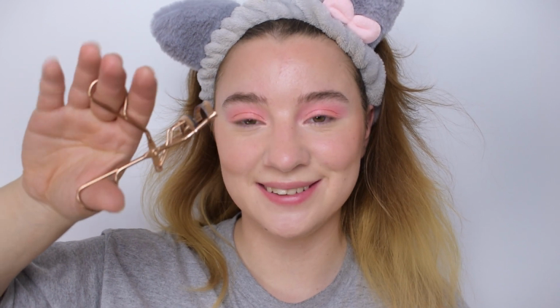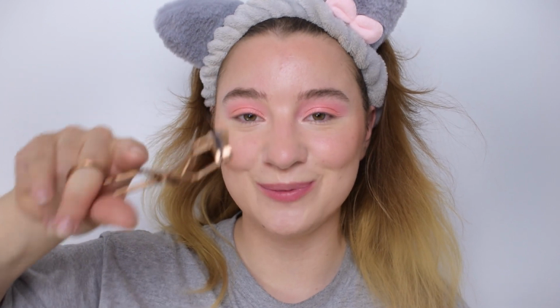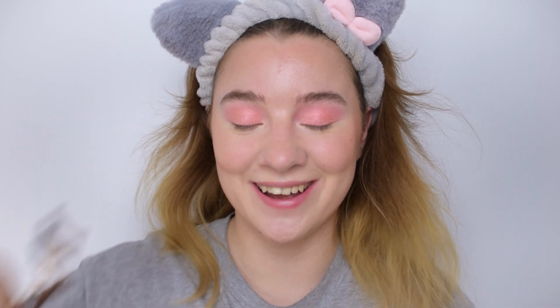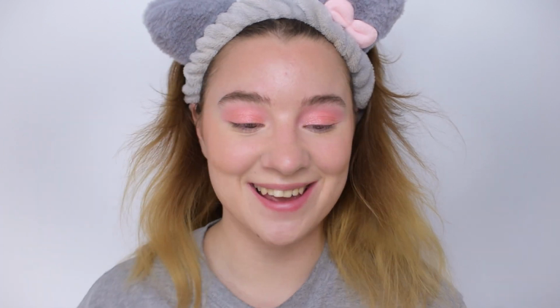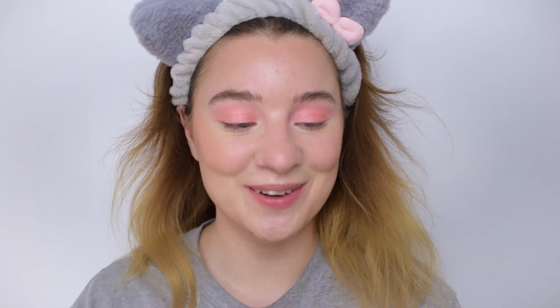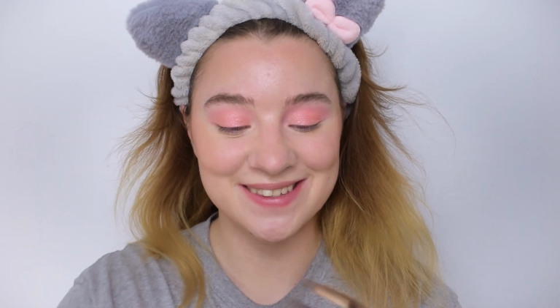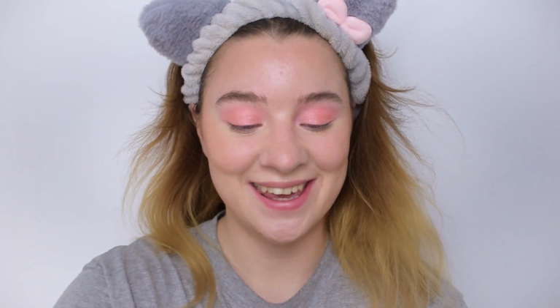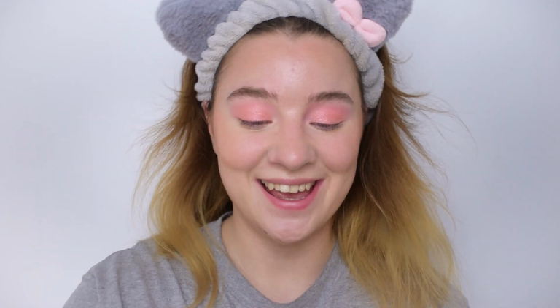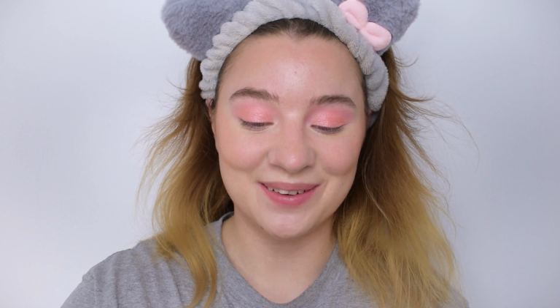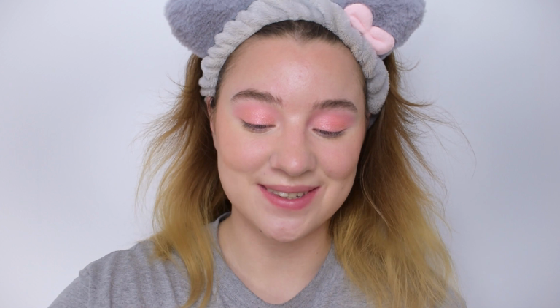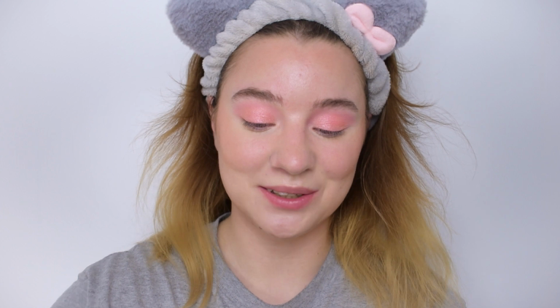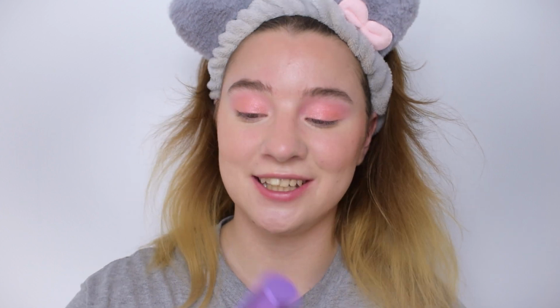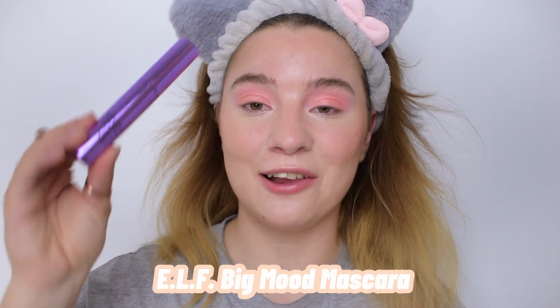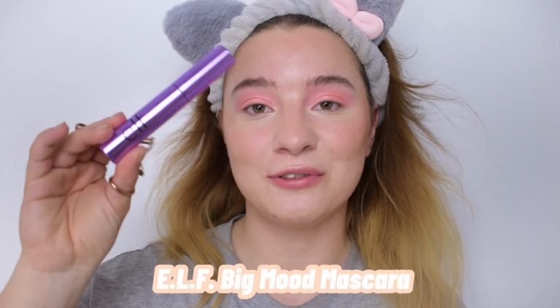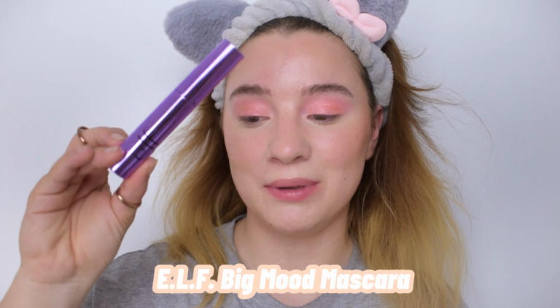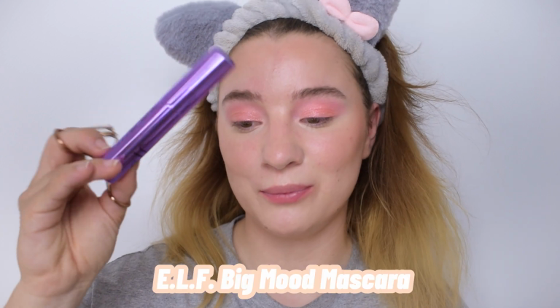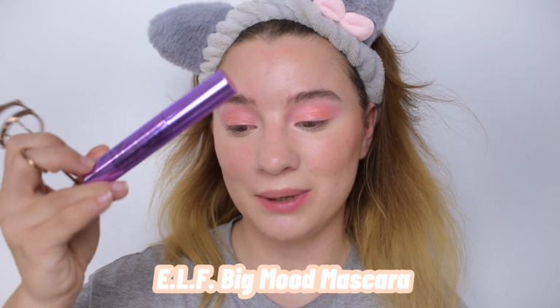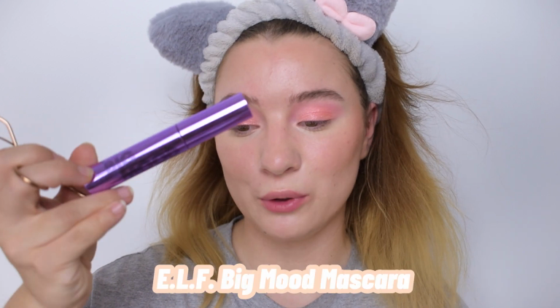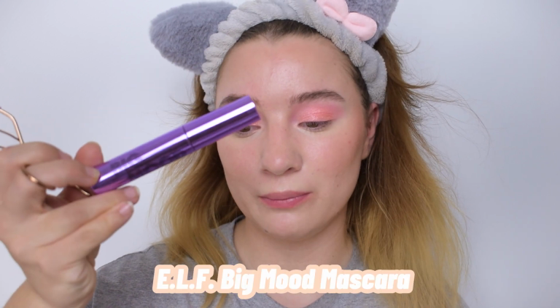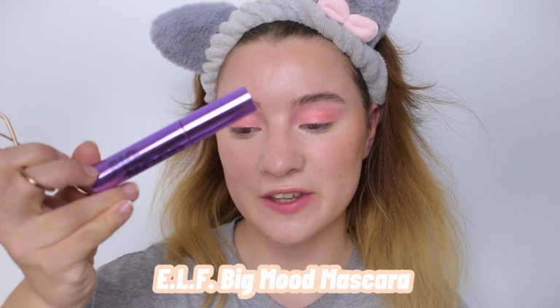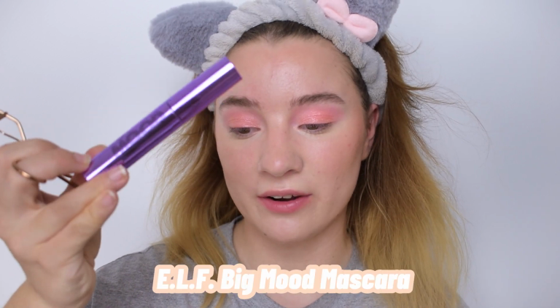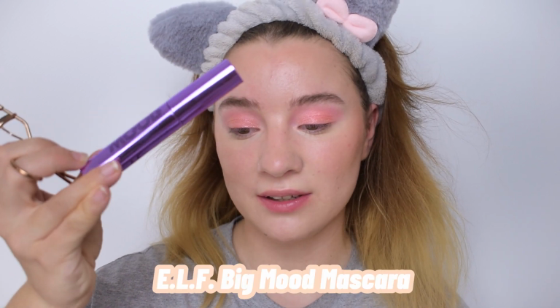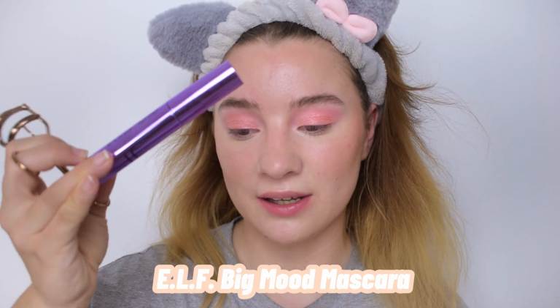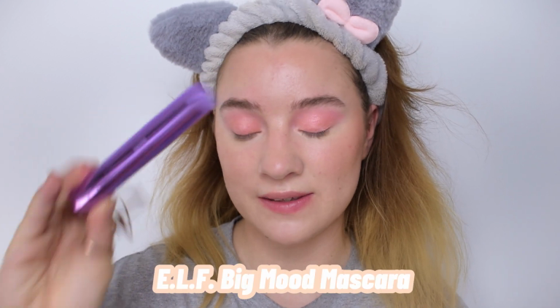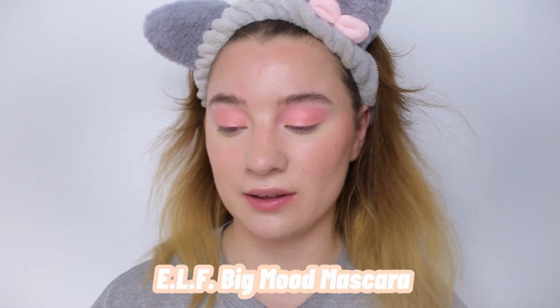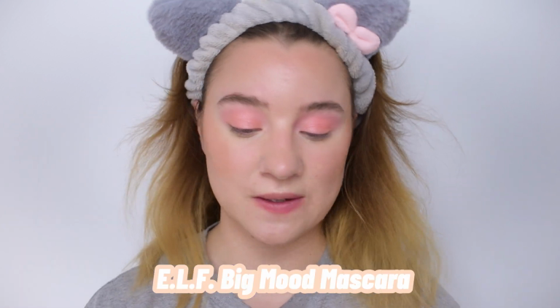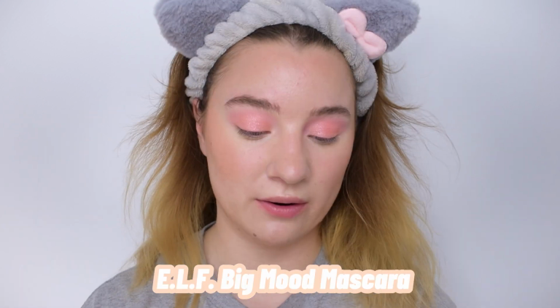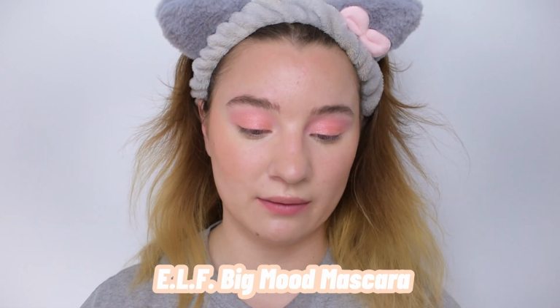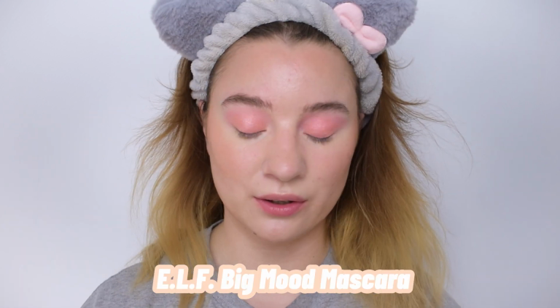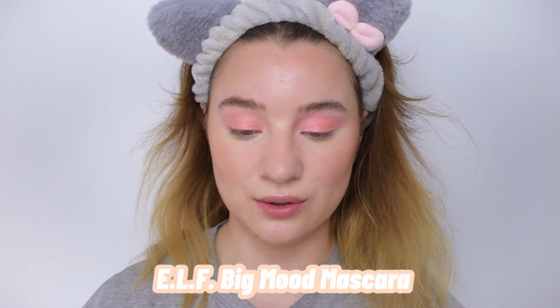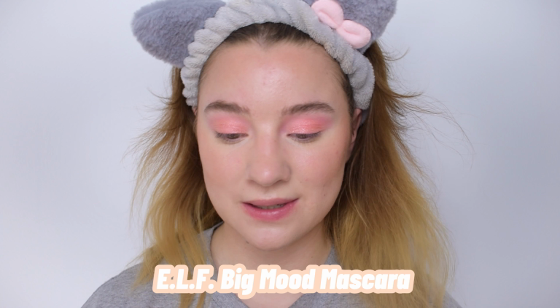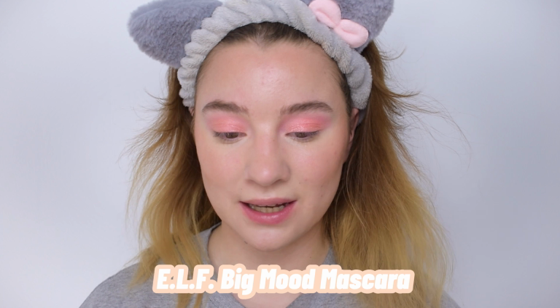Now I'm applying some Lash Roller lash curler to my lashes, and the mascara we're using today is the ELF Big Big Mood Mascara.